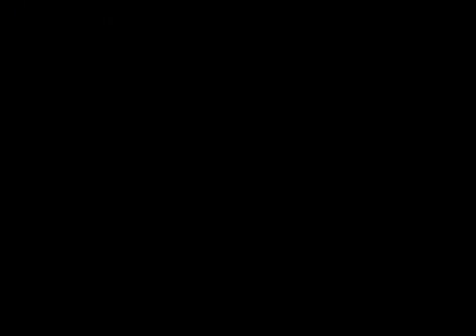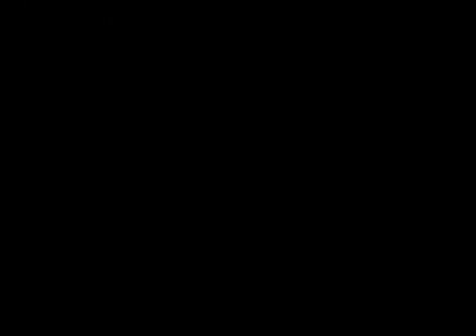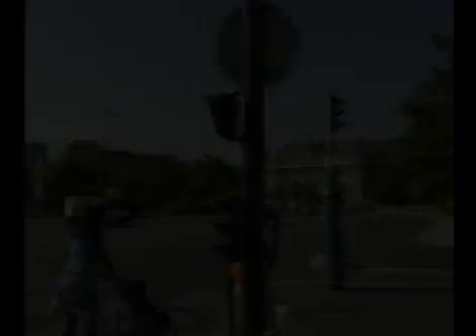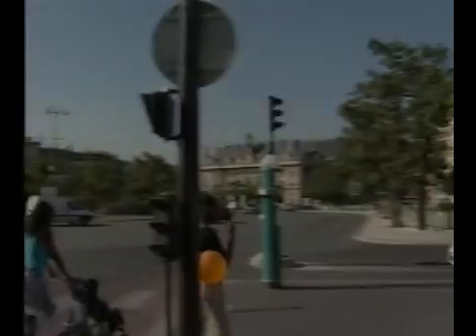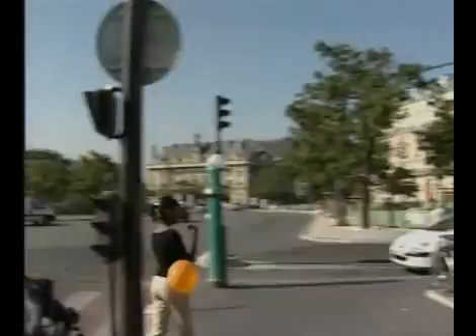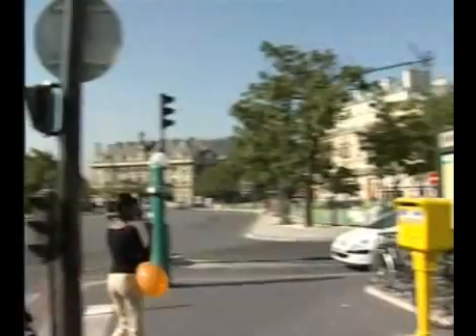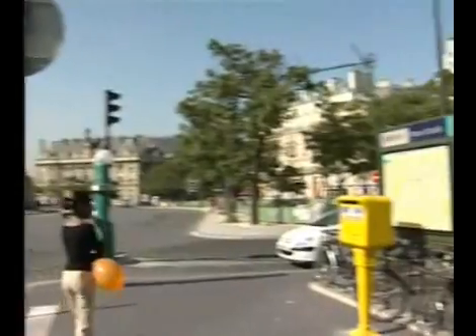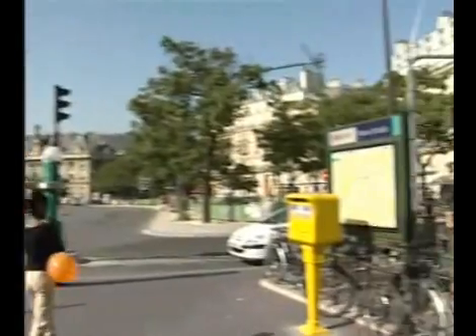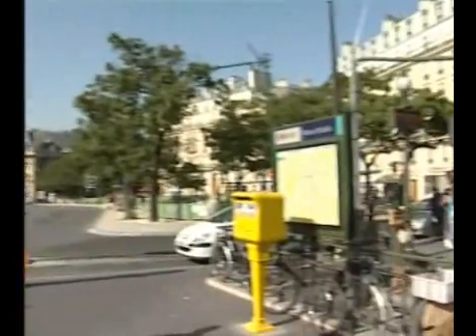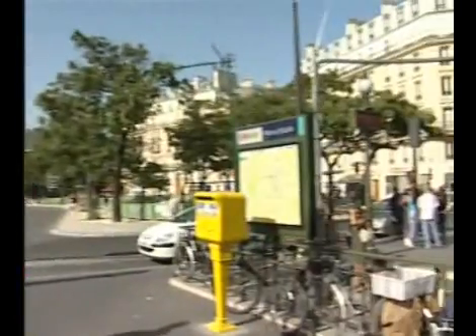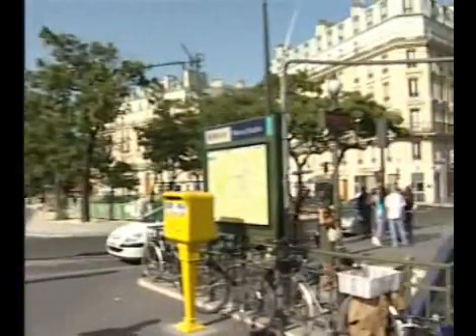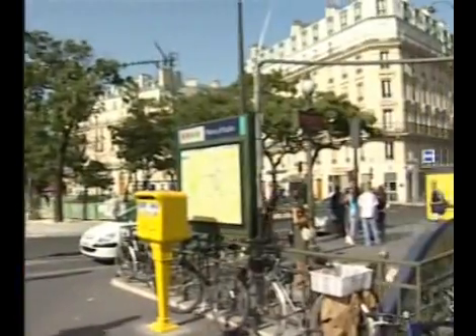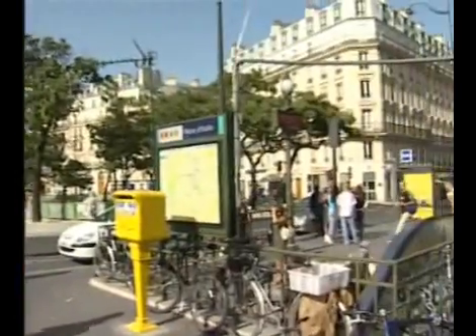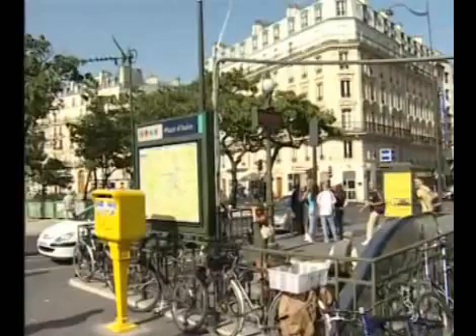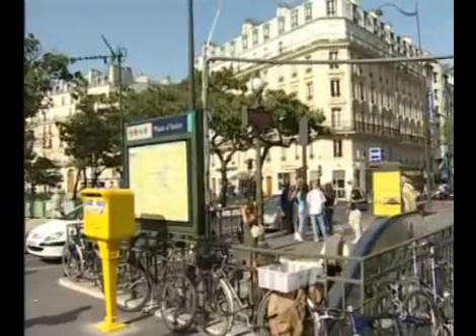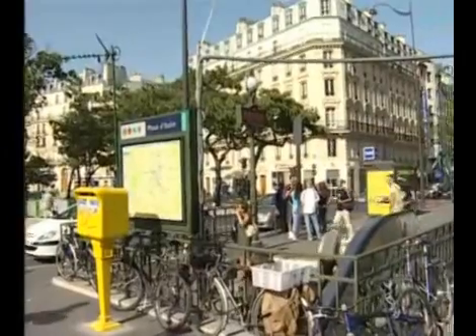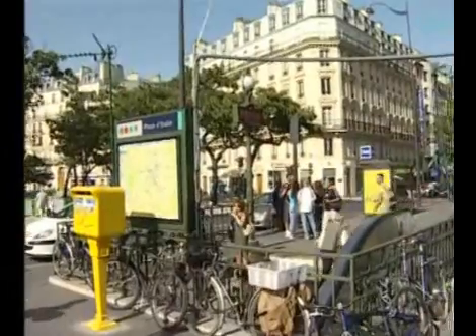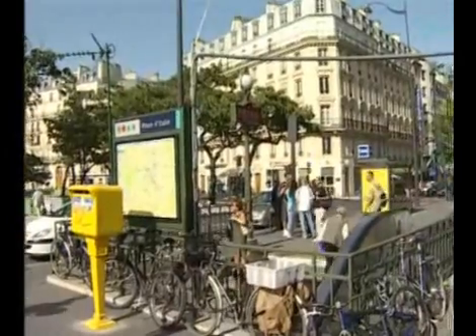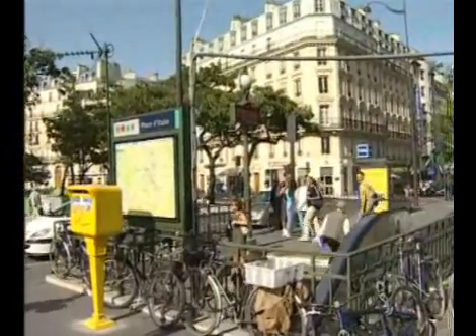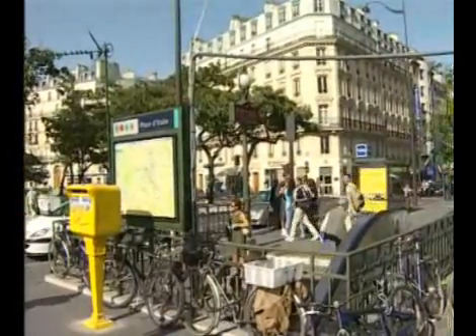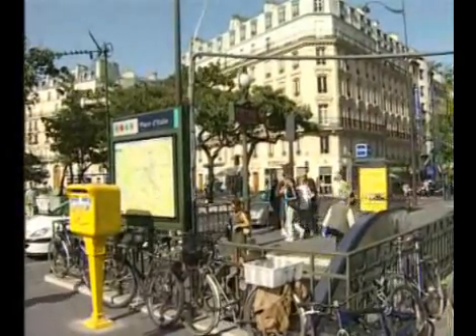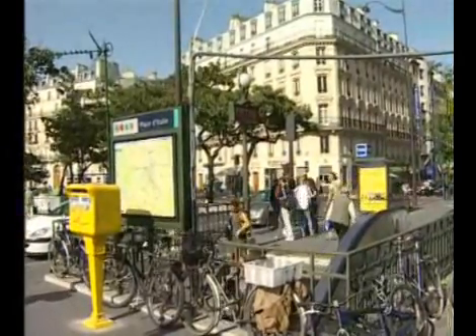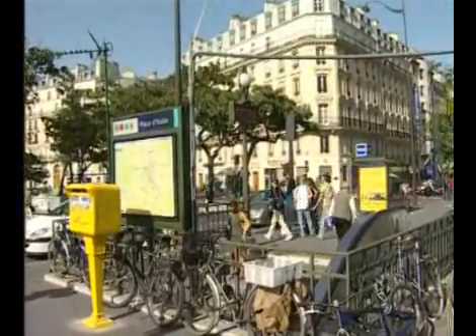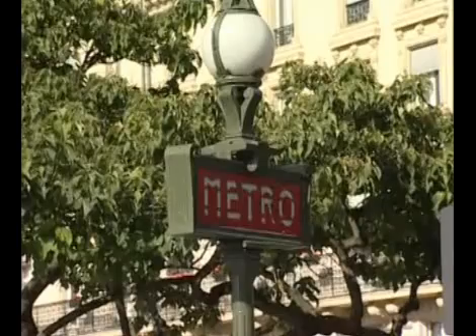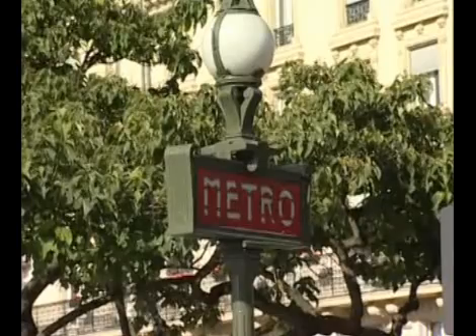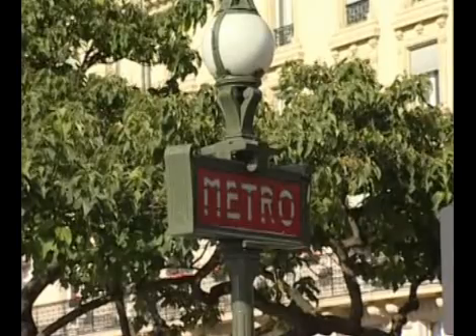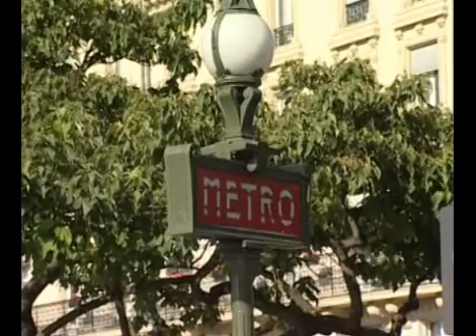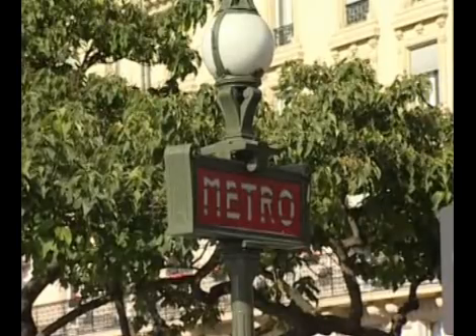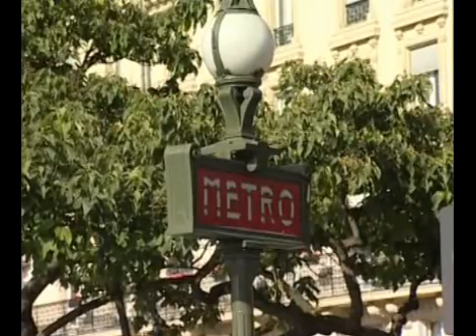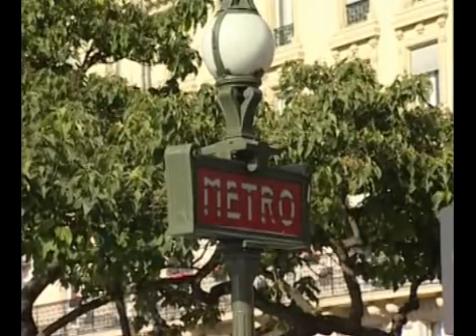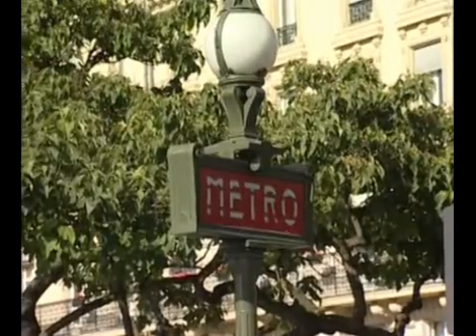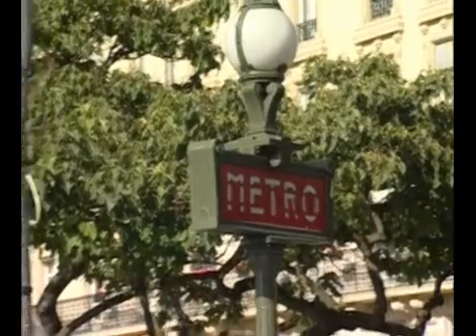La station Place d'Italie, avec sa cage d'escalier typique, est située au sud du centre-ville.